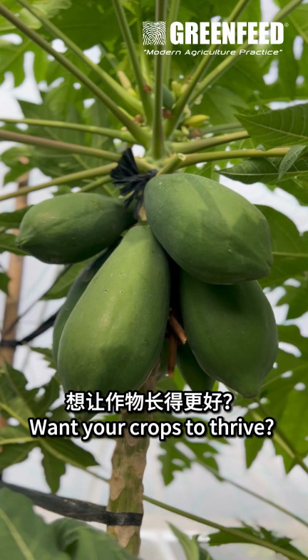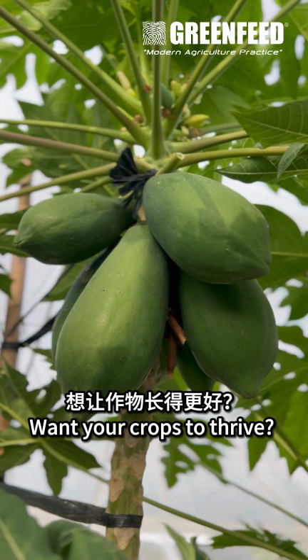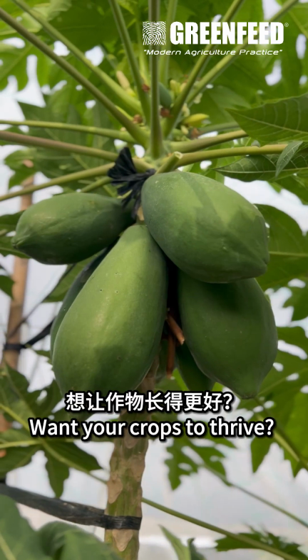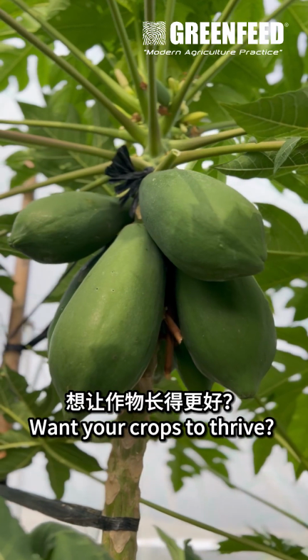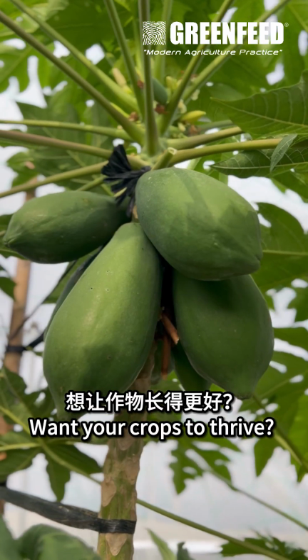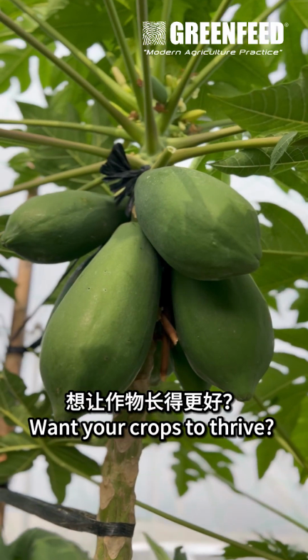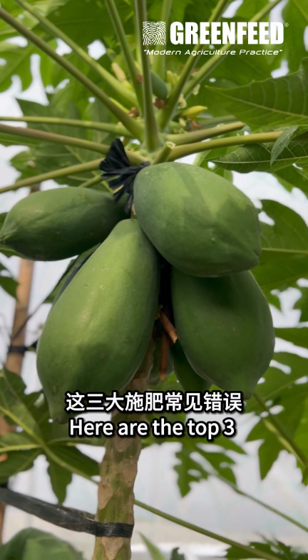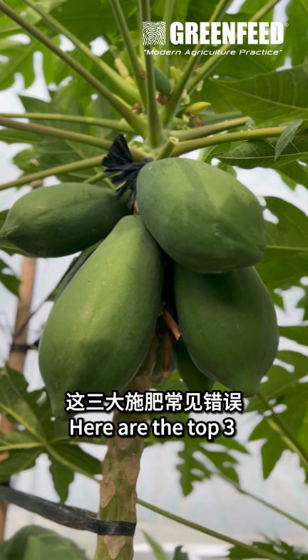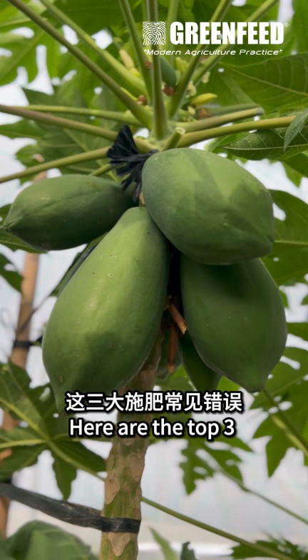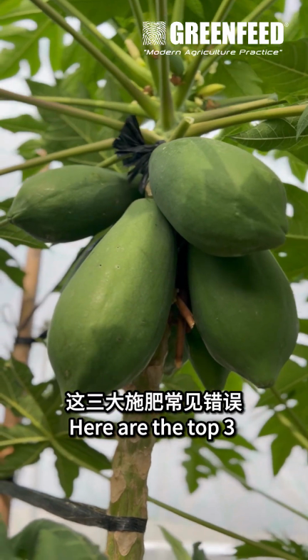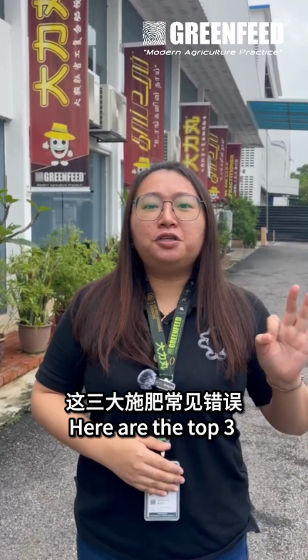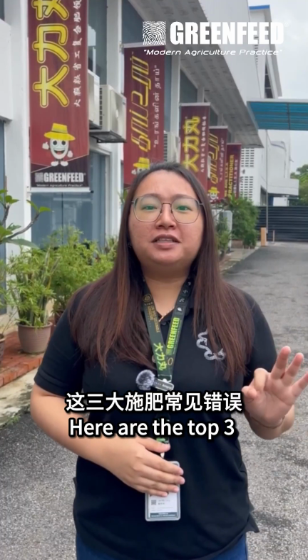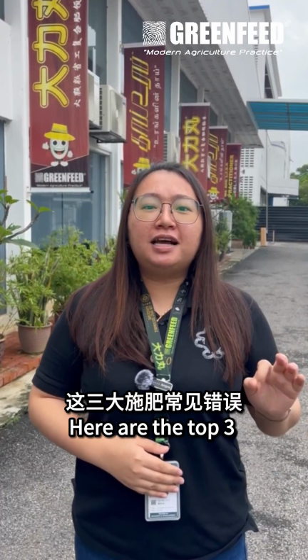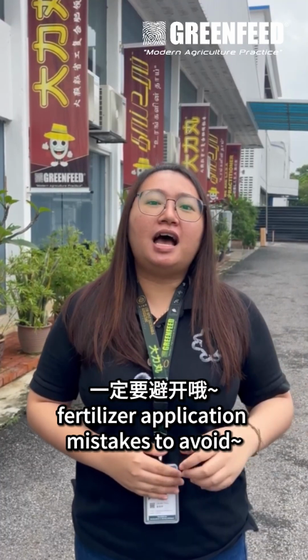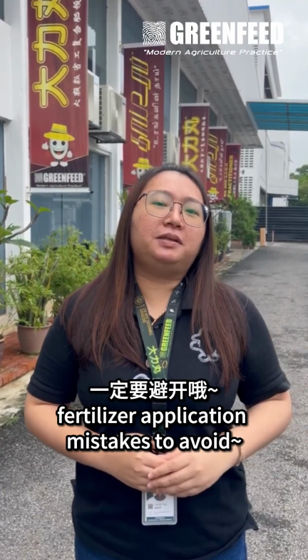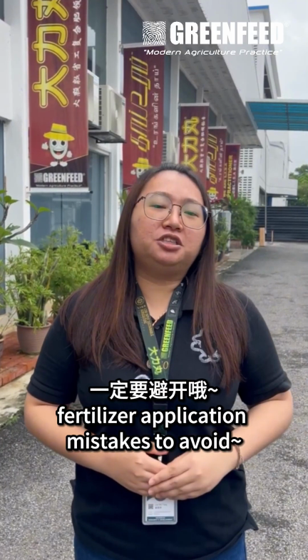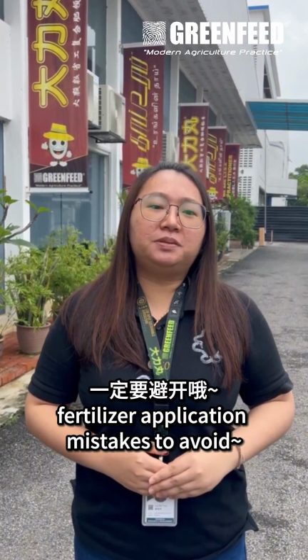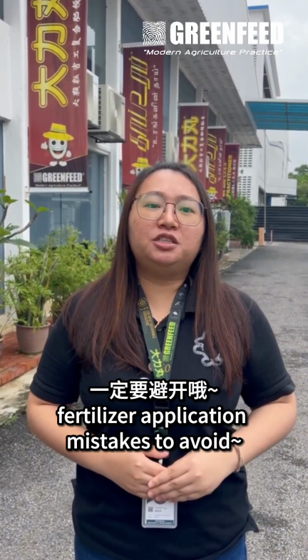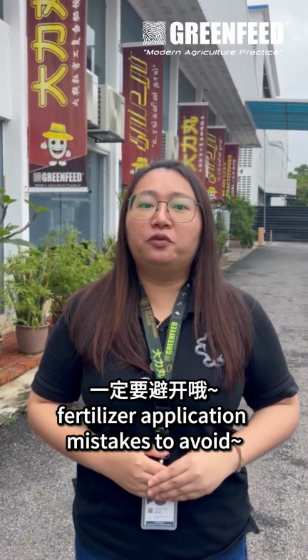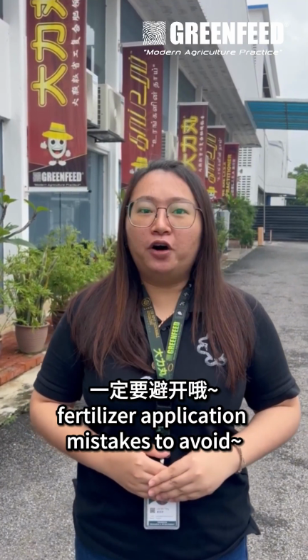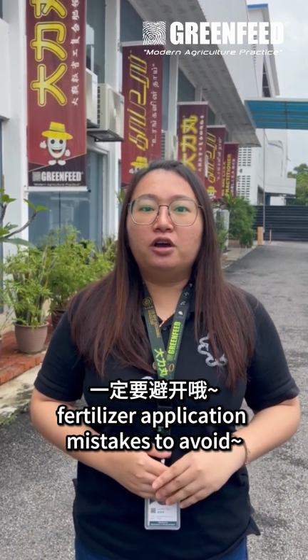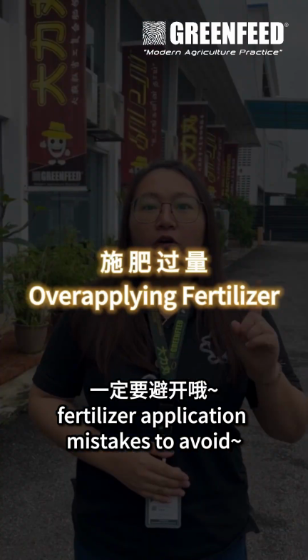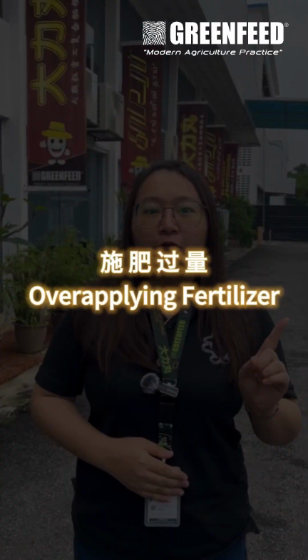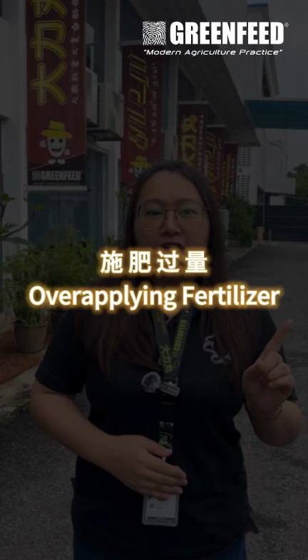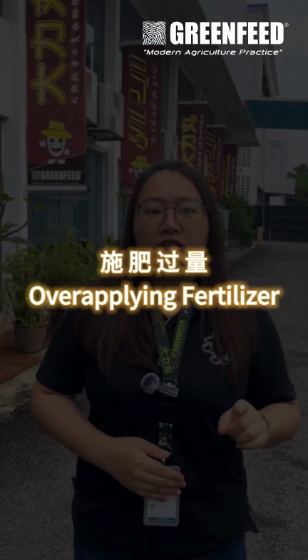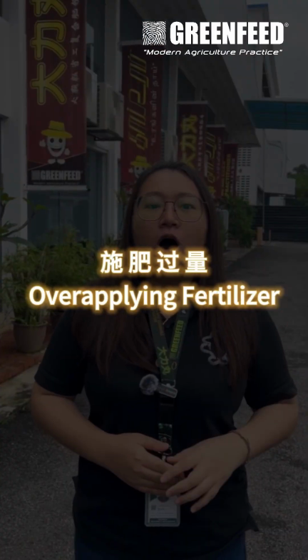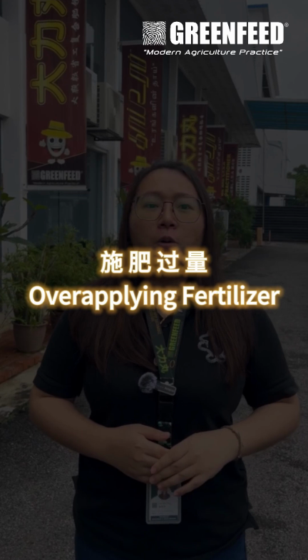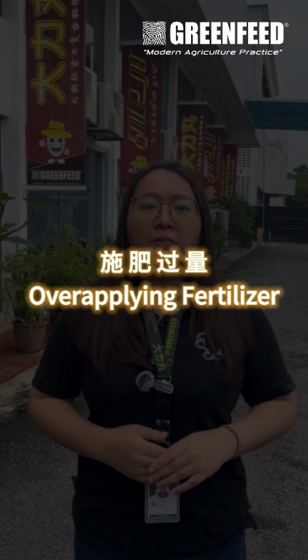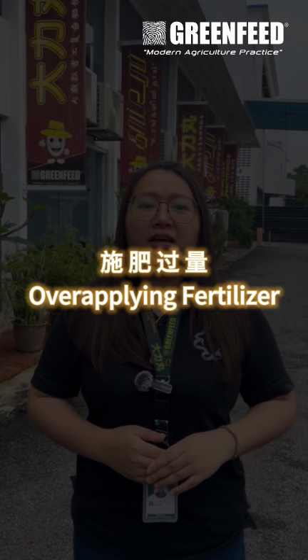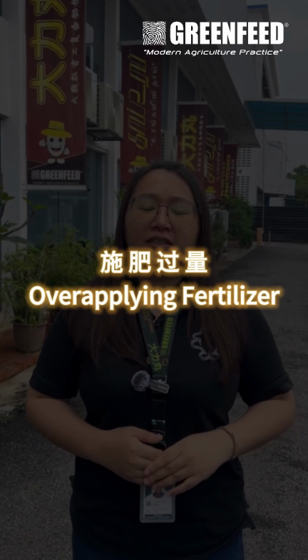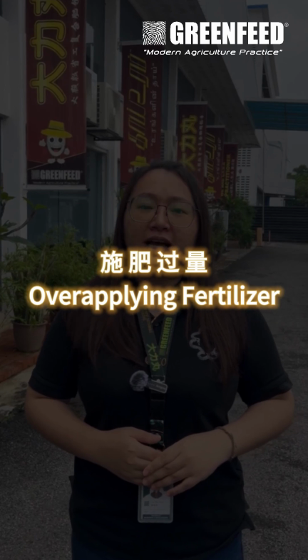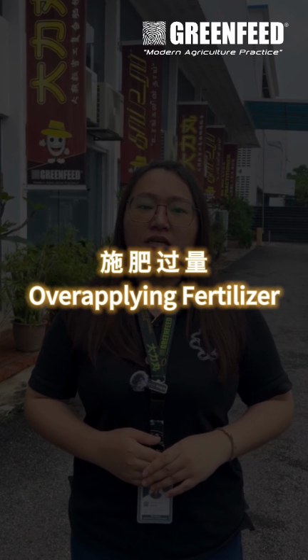Want your crops to thrive? Here are the top 3 fertilizer application mistakes to avoid. First: over-applying fertilizer.